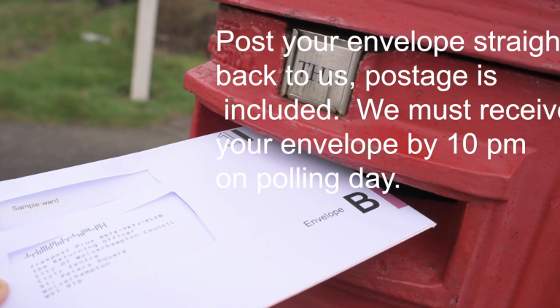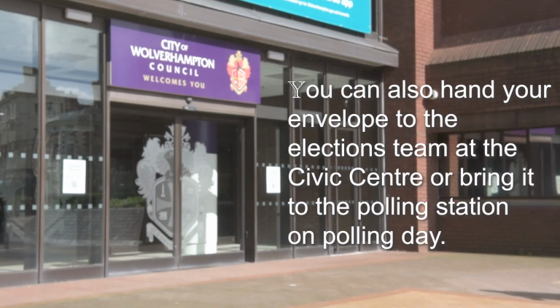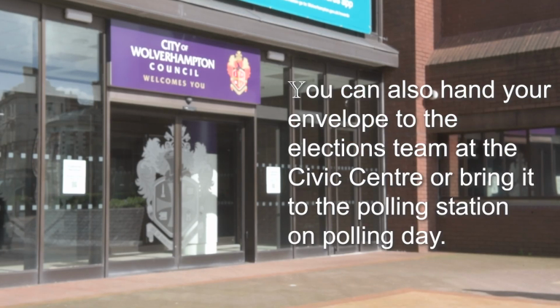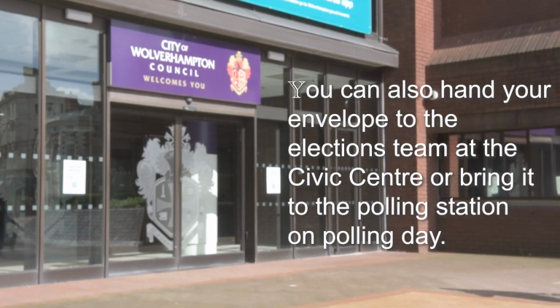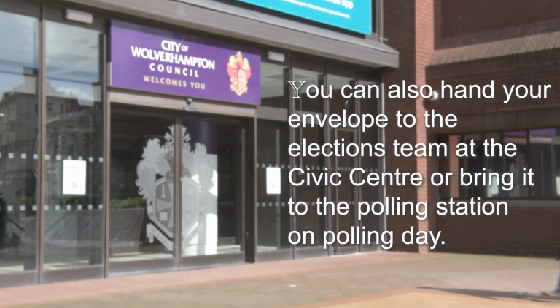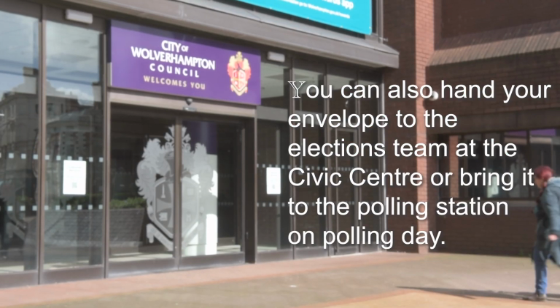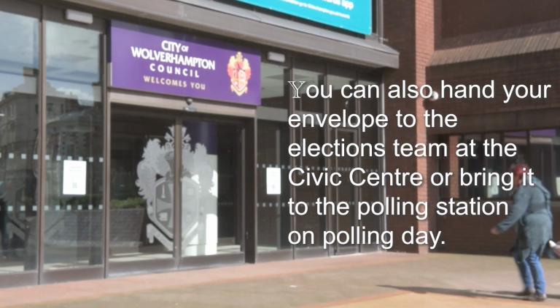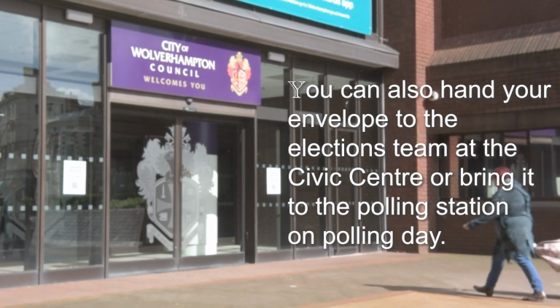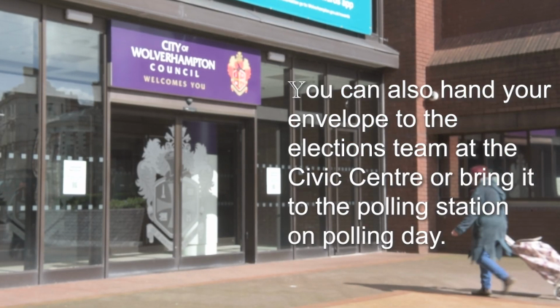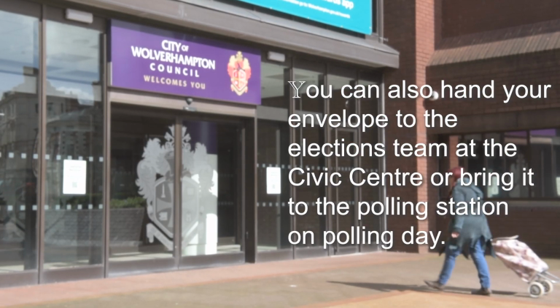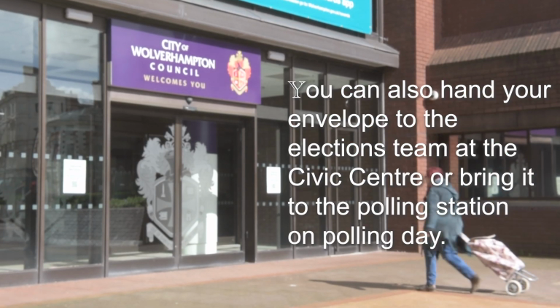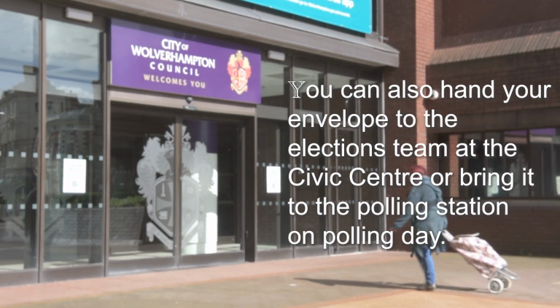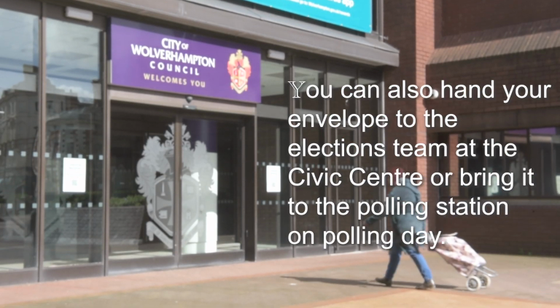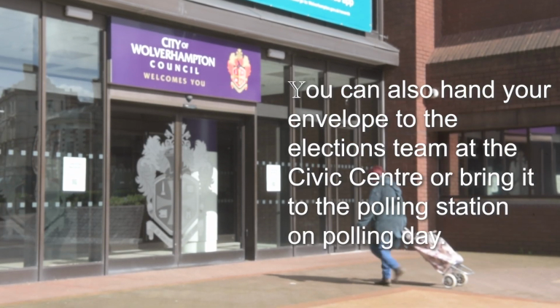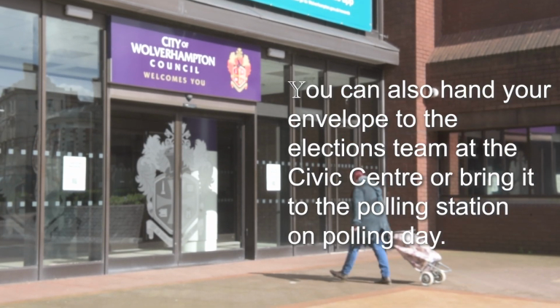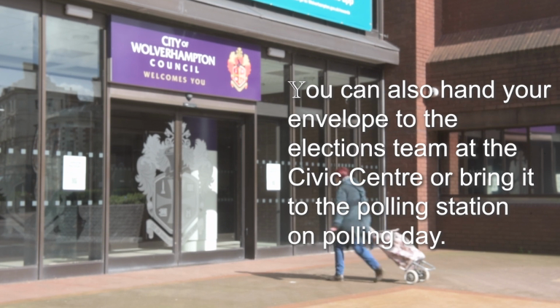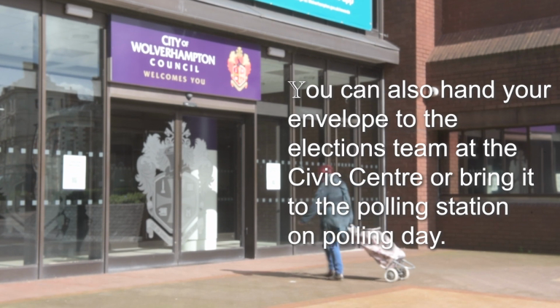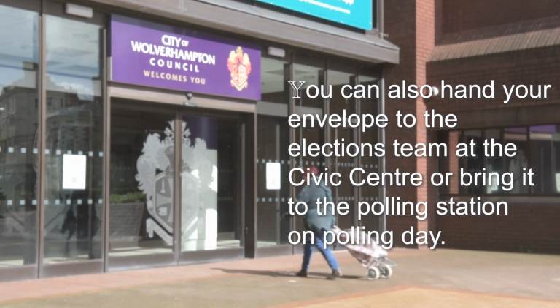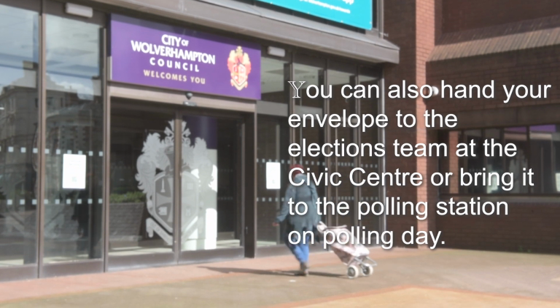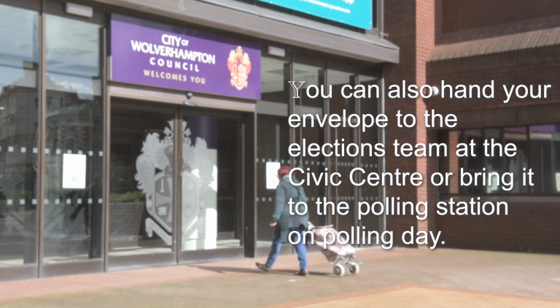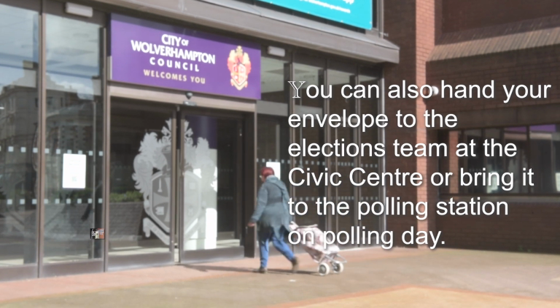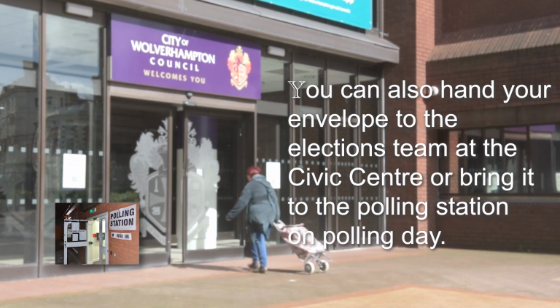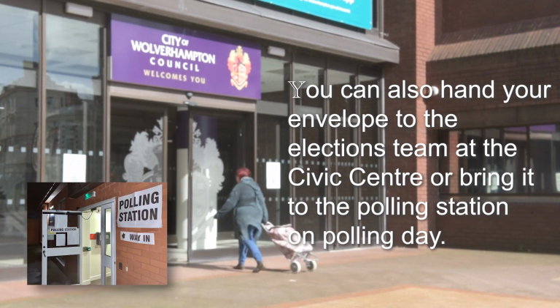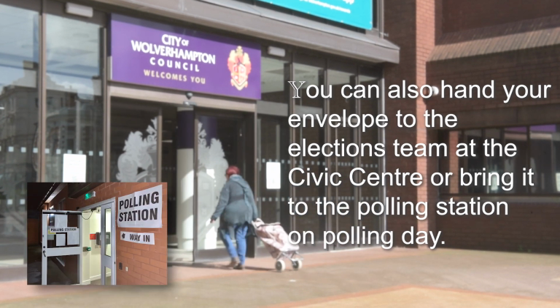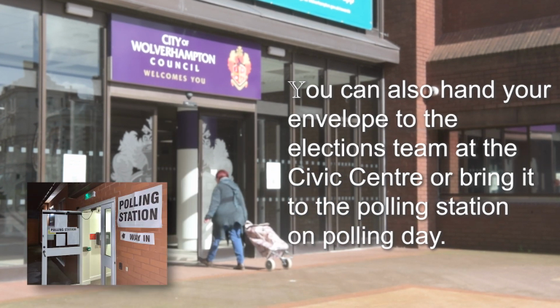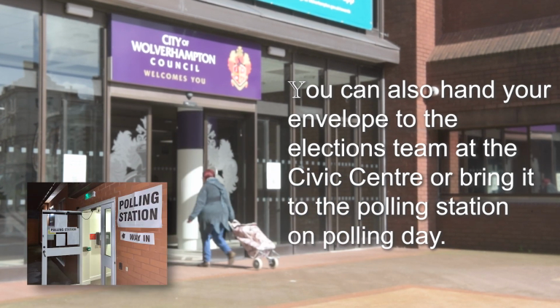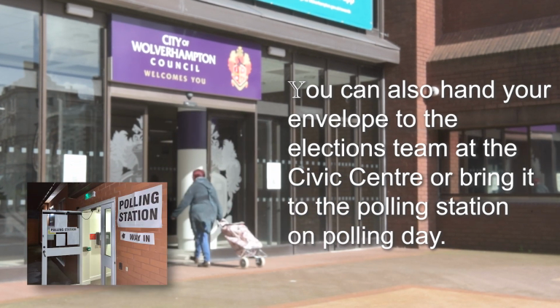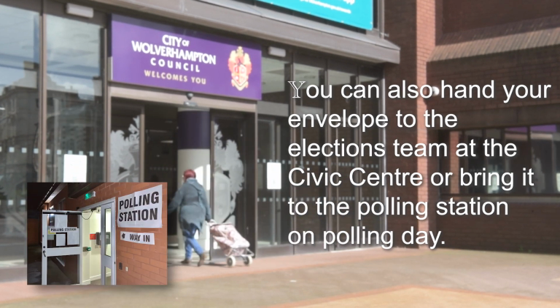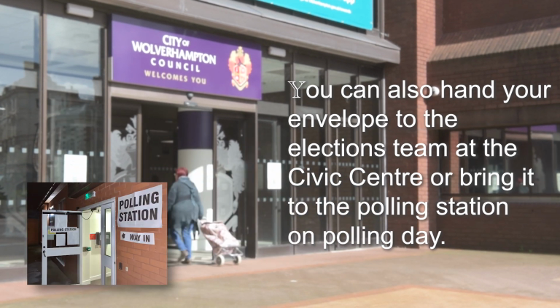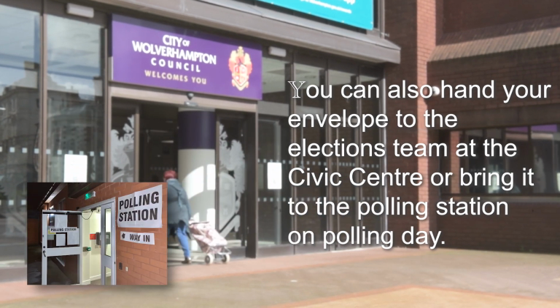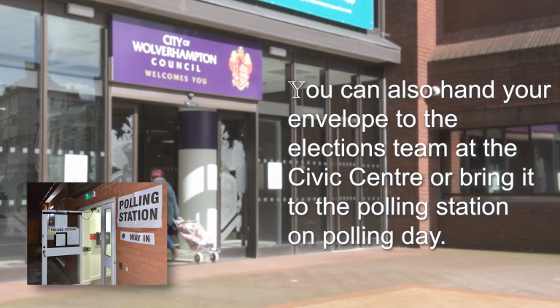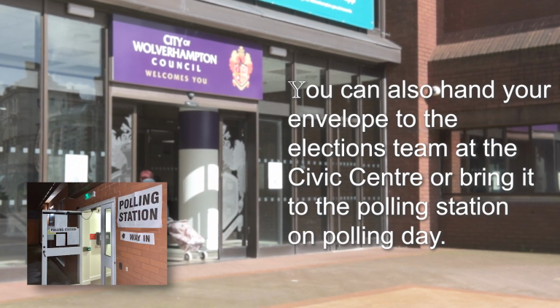You can also hand your envelope to the elections team at the Civic Centre, or bring it to the polling station on polling day.